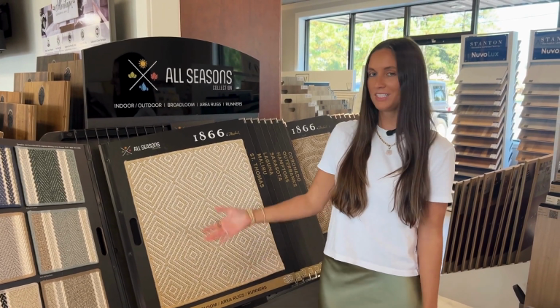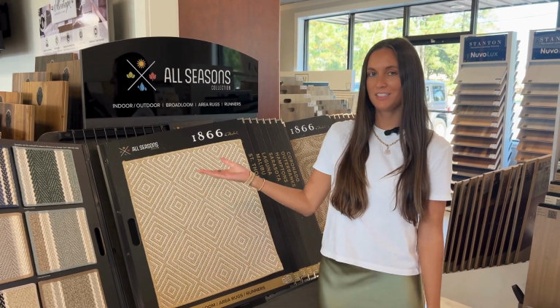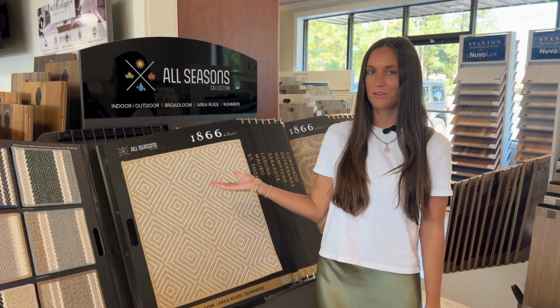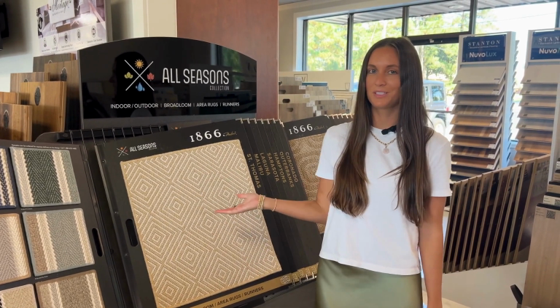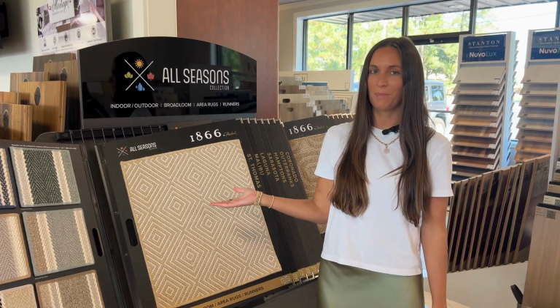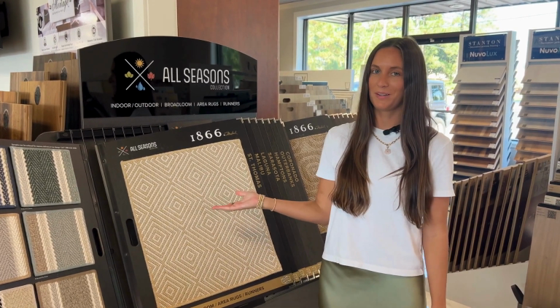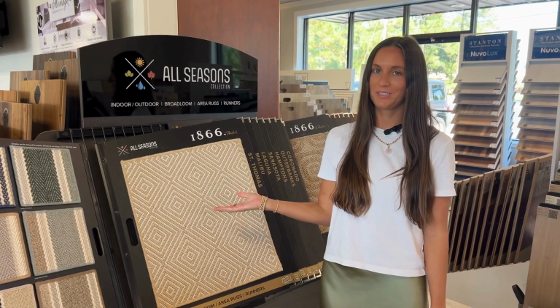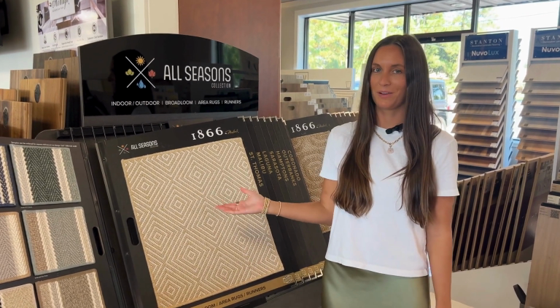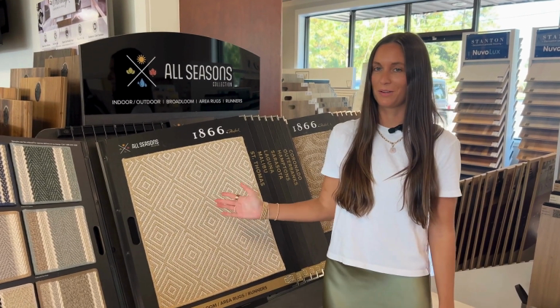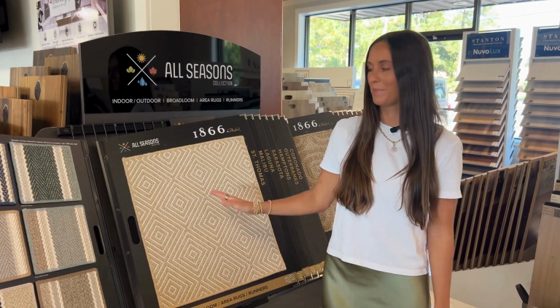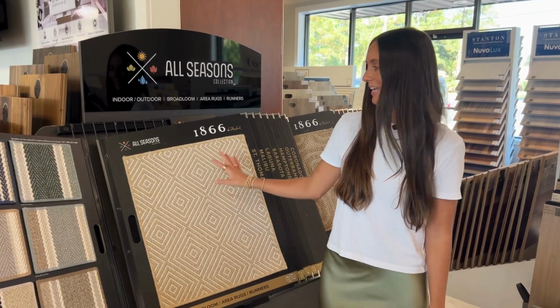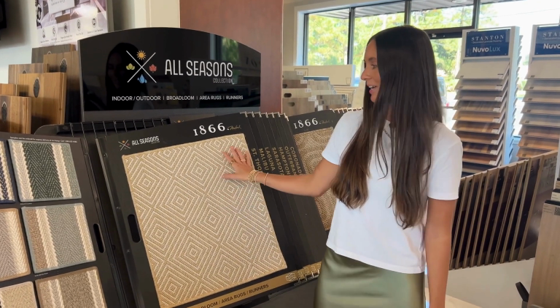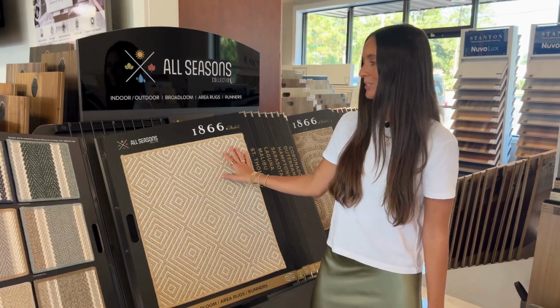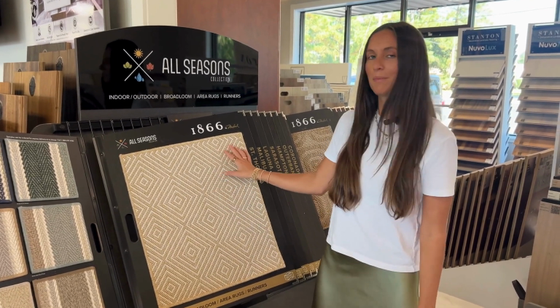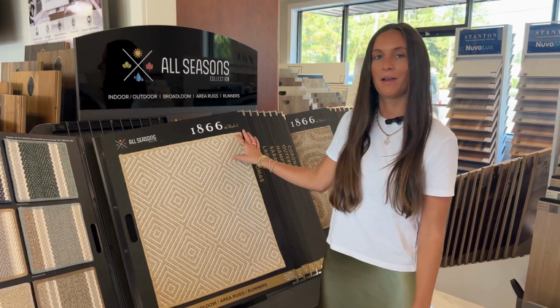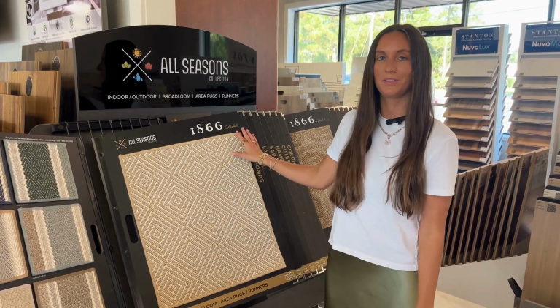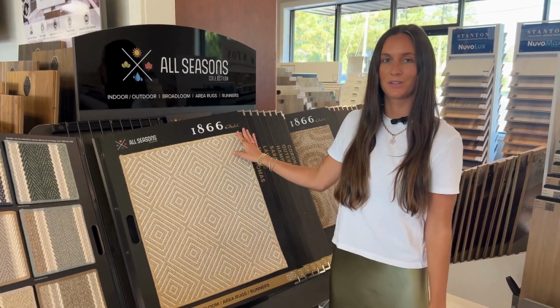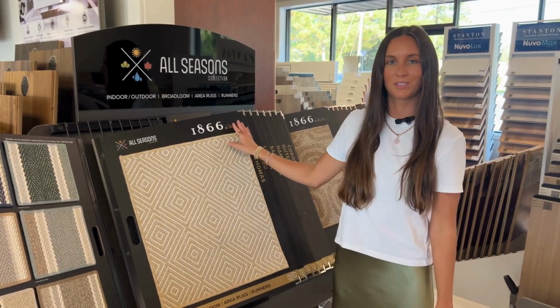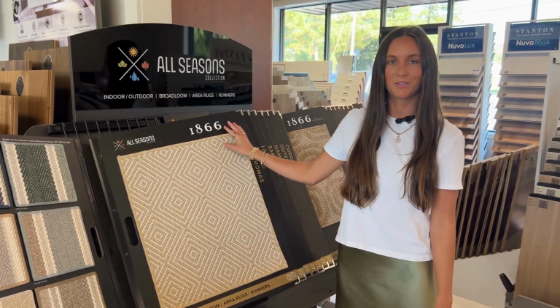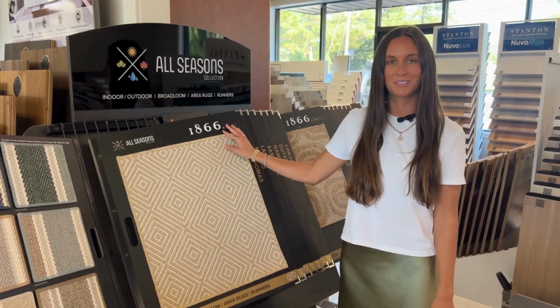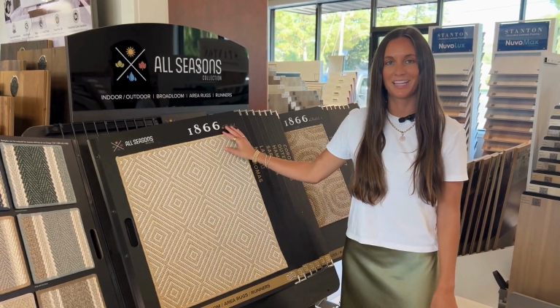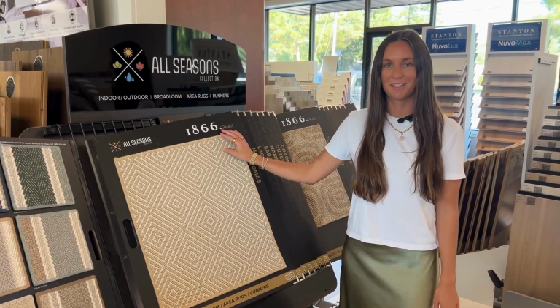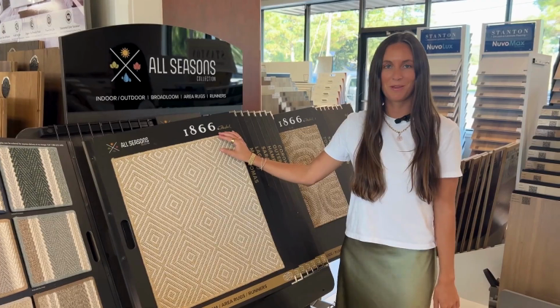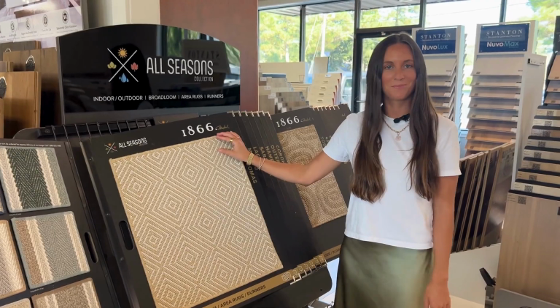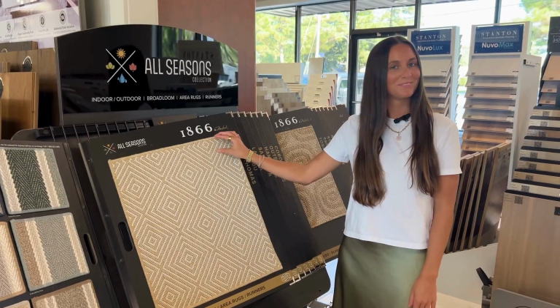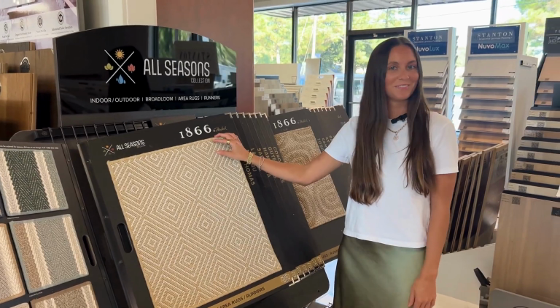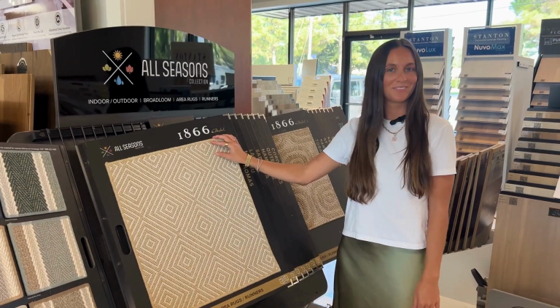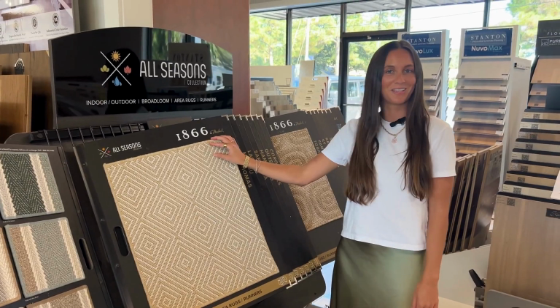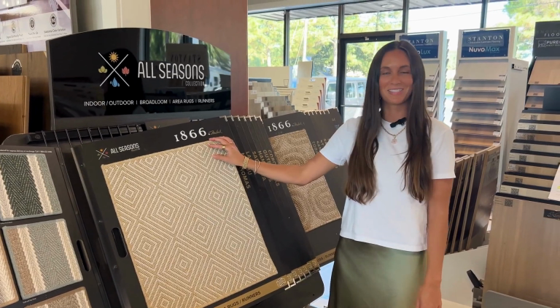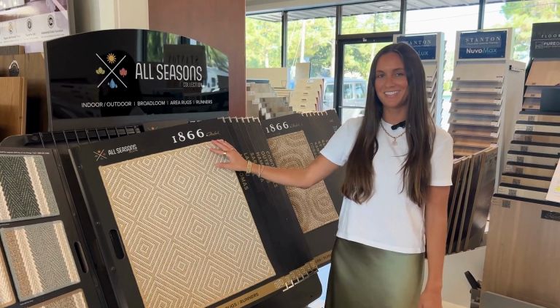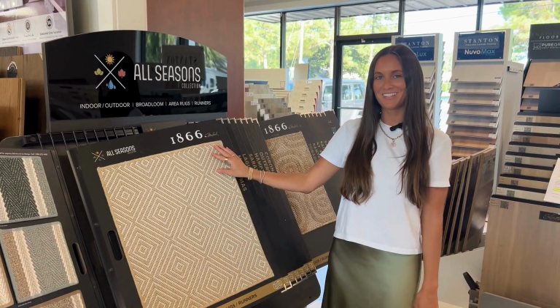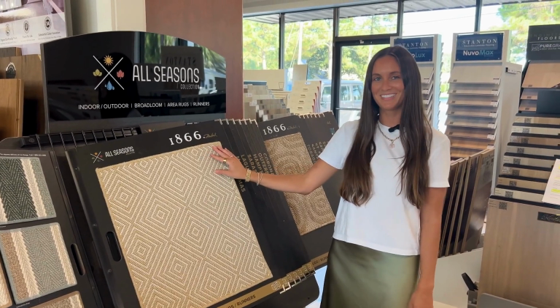So stop in our showroom, come check them out, and you can also take them home. We'd love to see you soon.